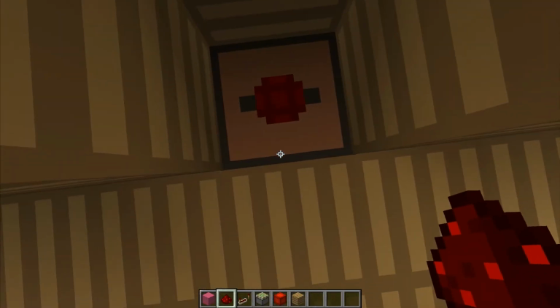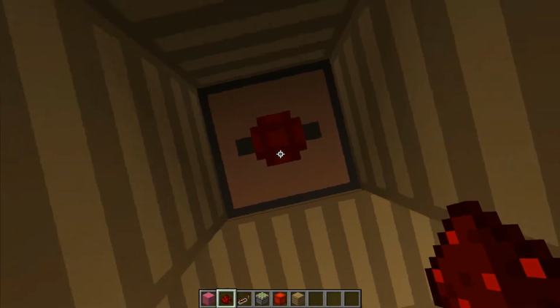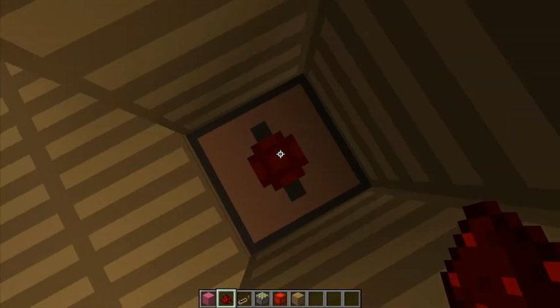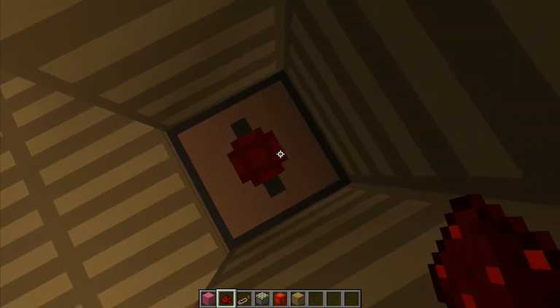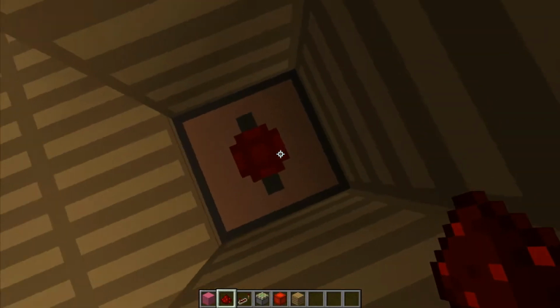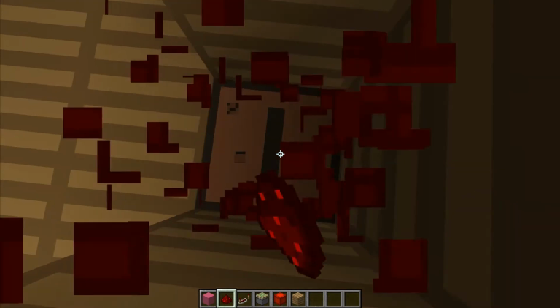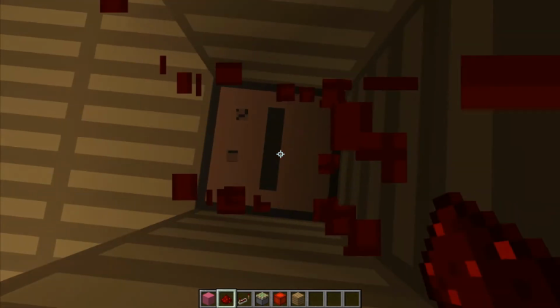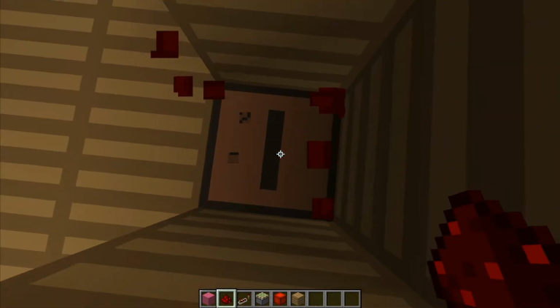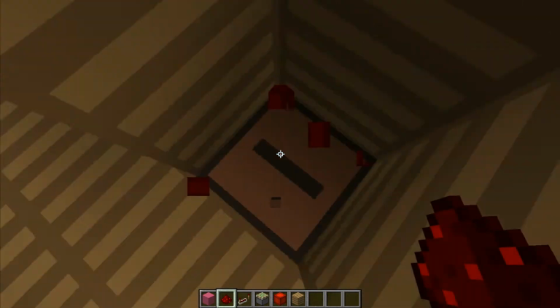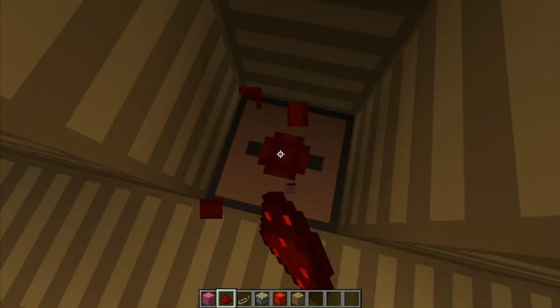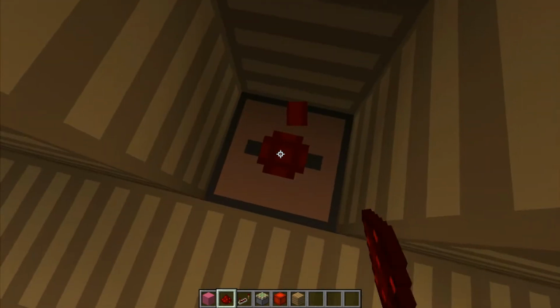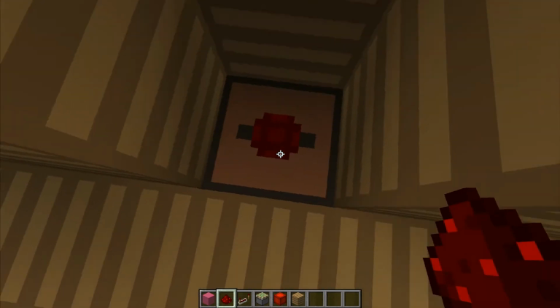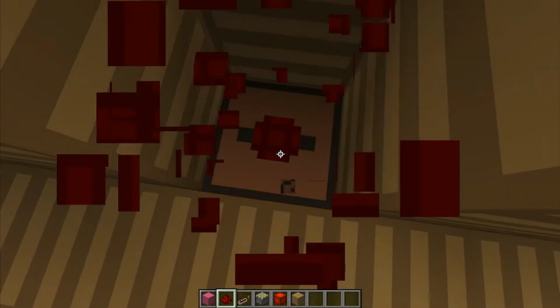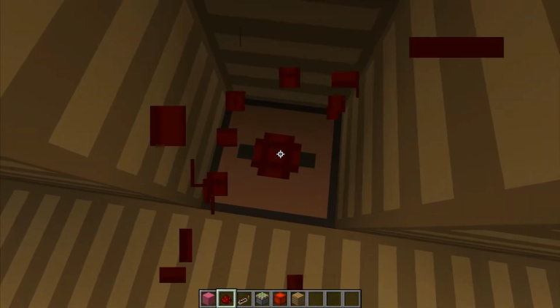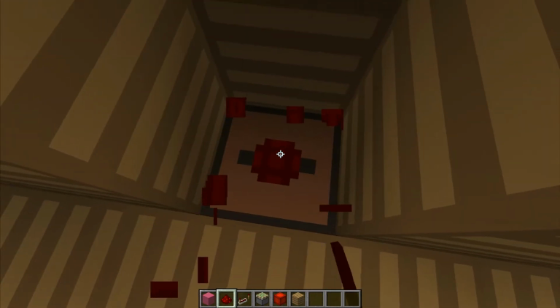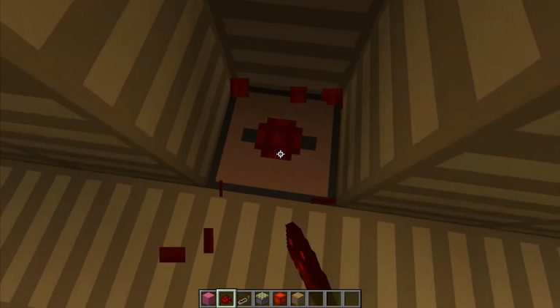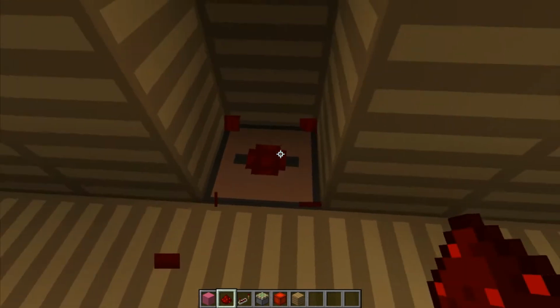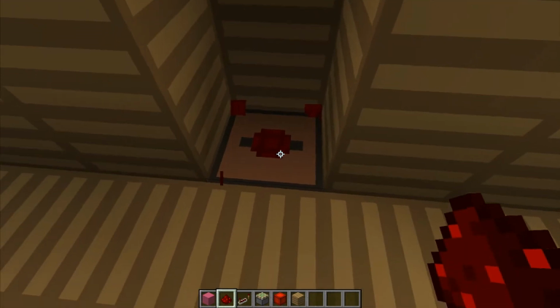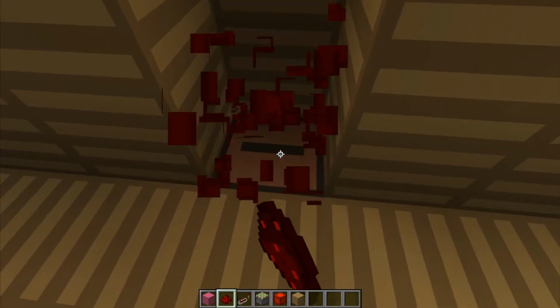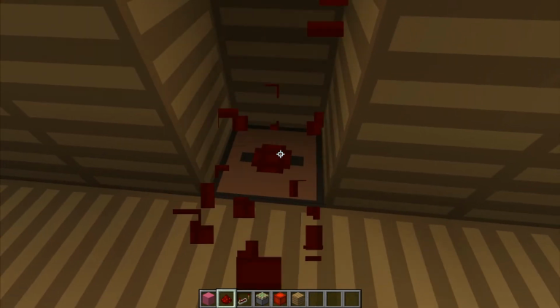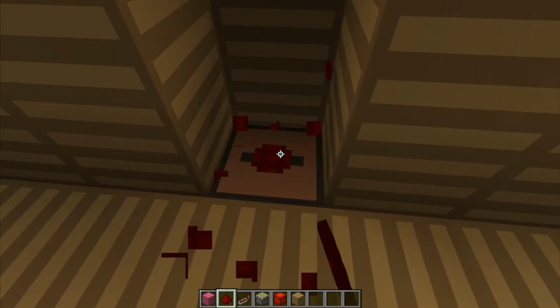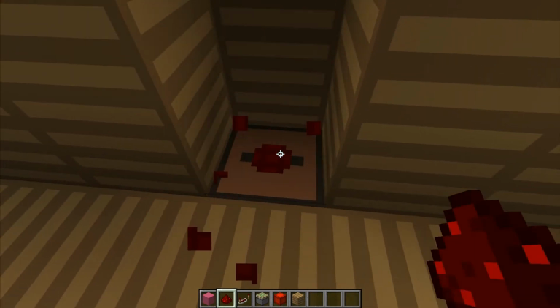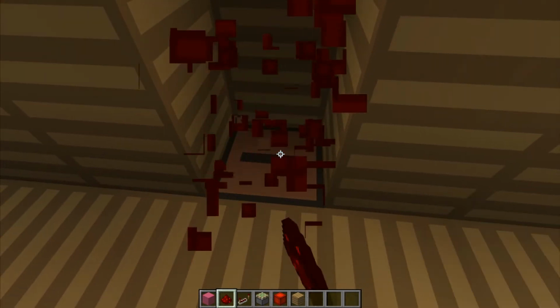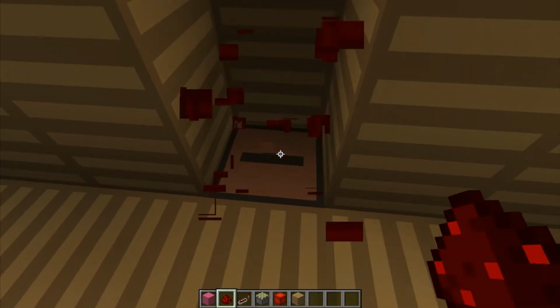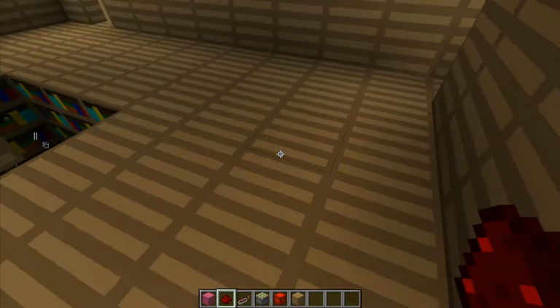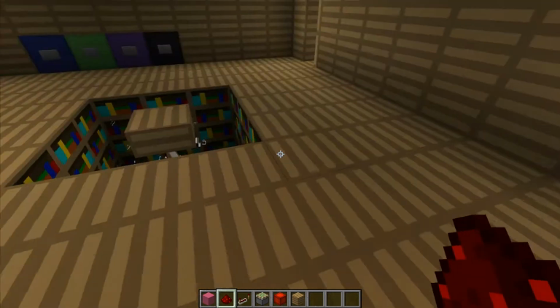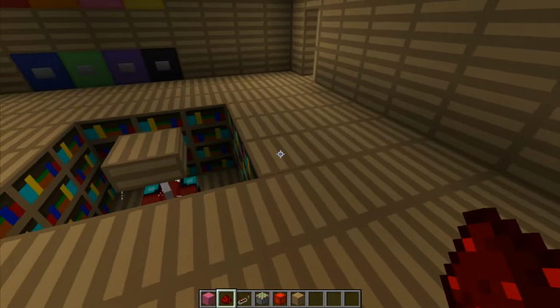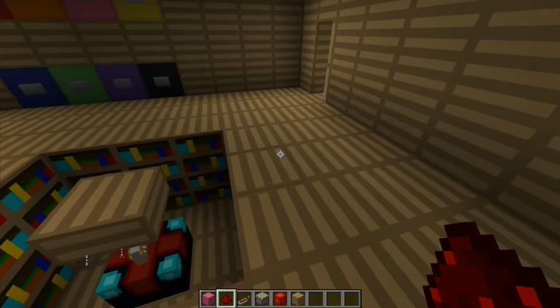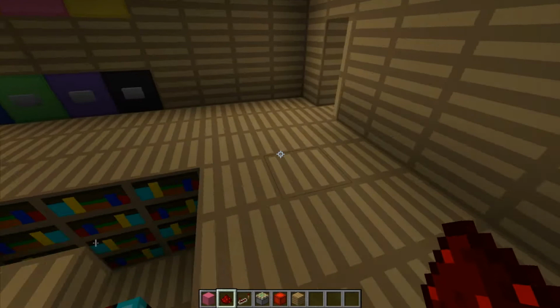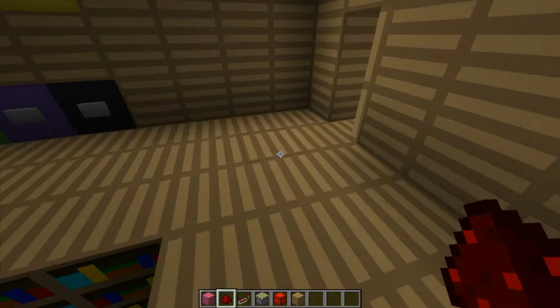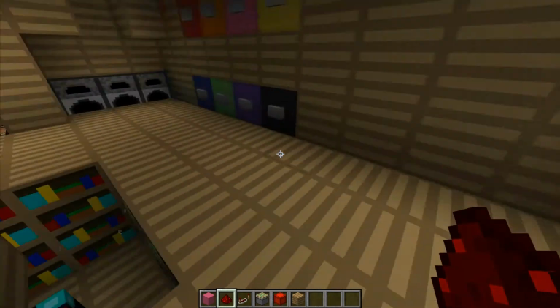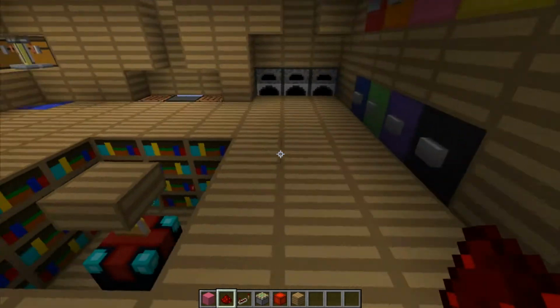Wait — you can put redstone on jukeboxes? I never knew this. Well, now I know.